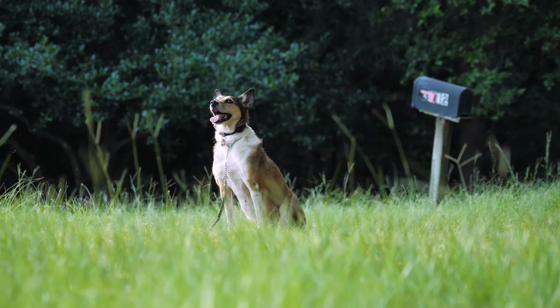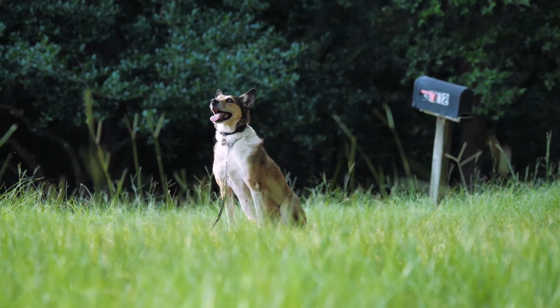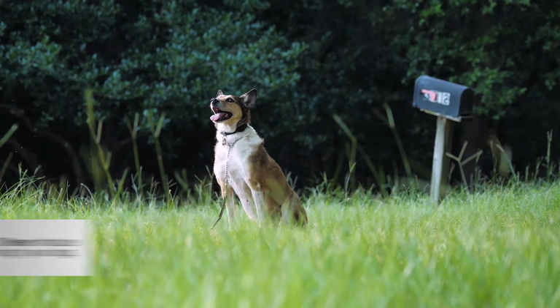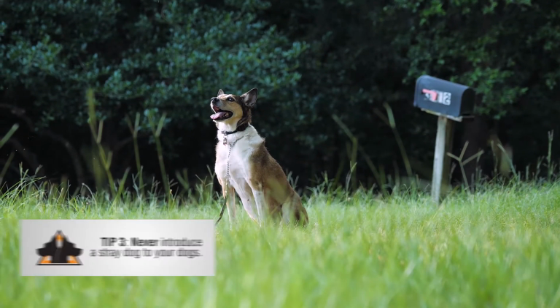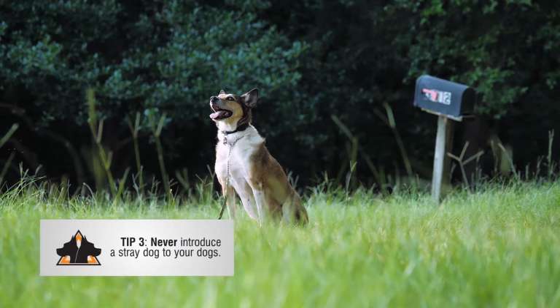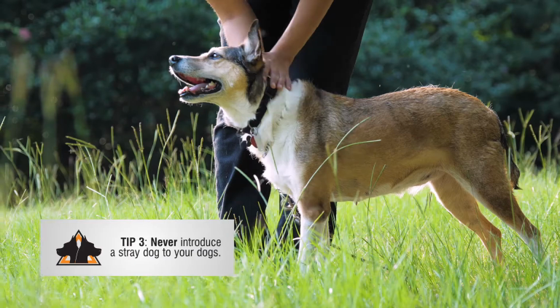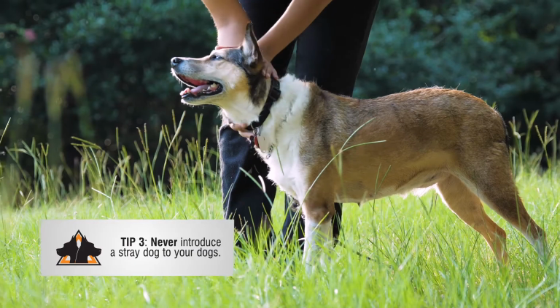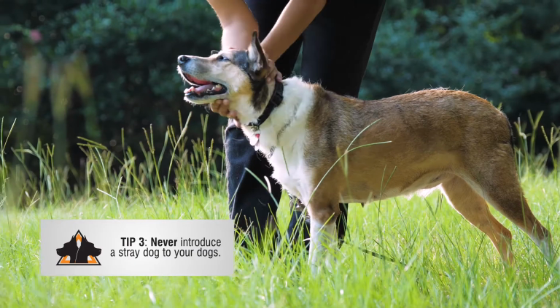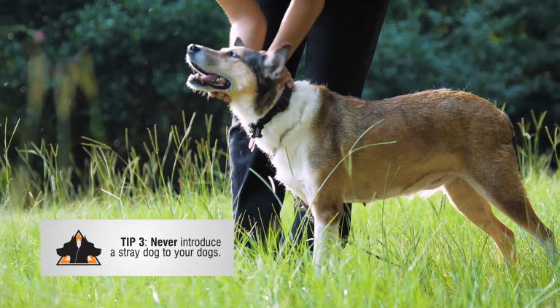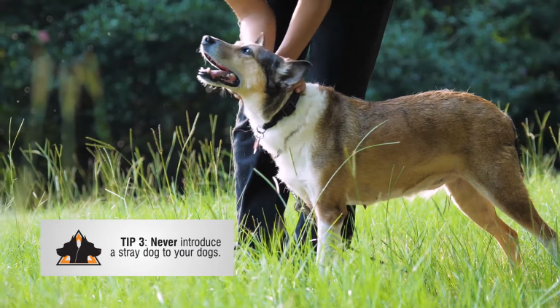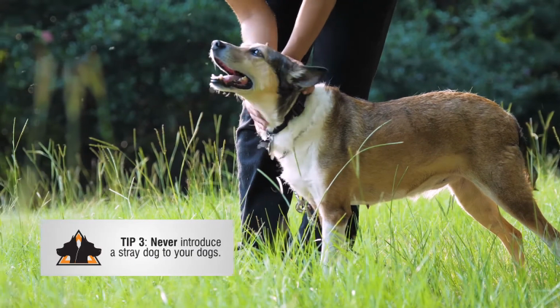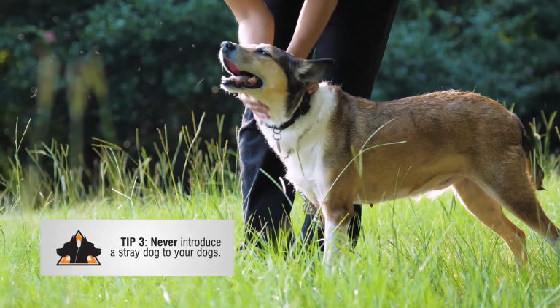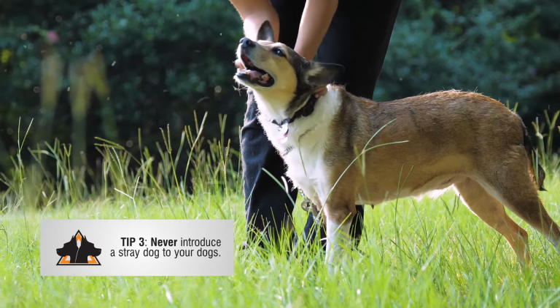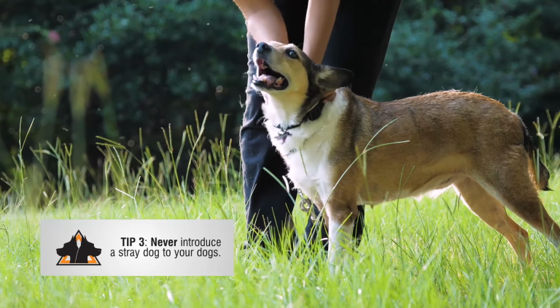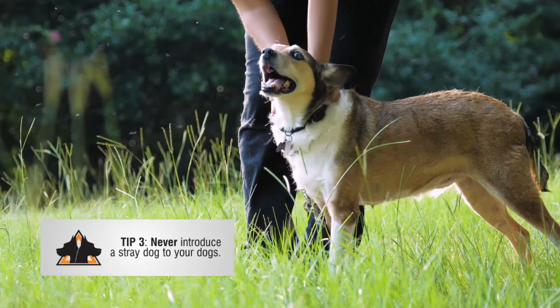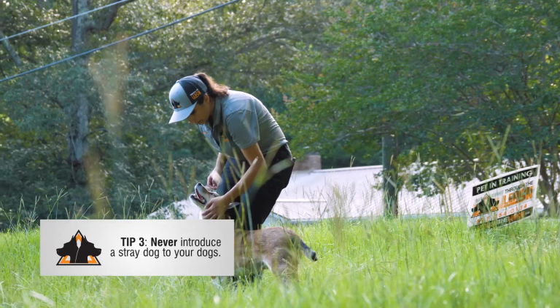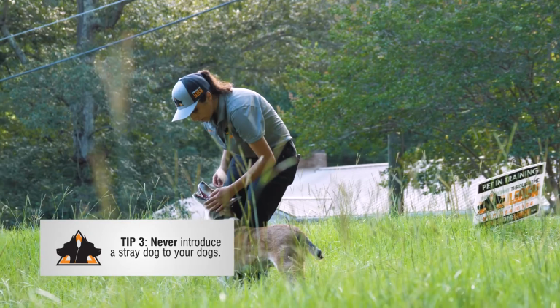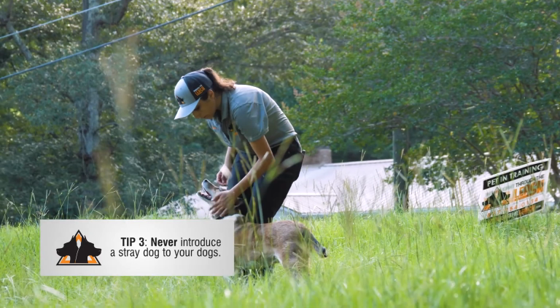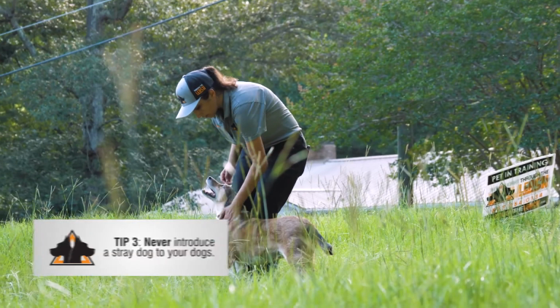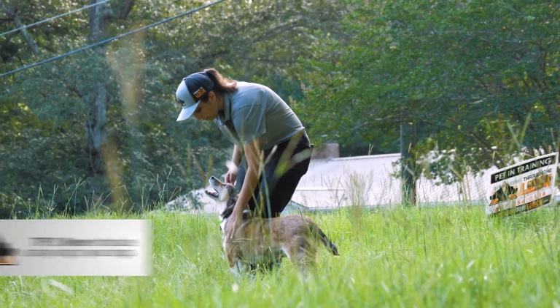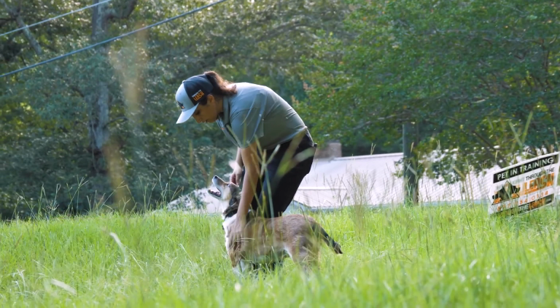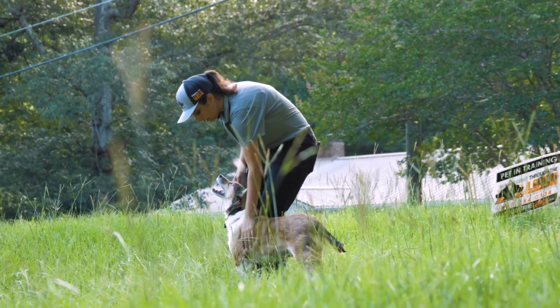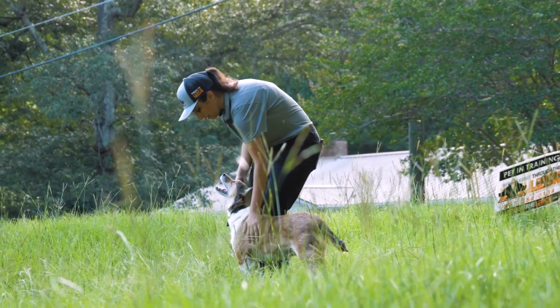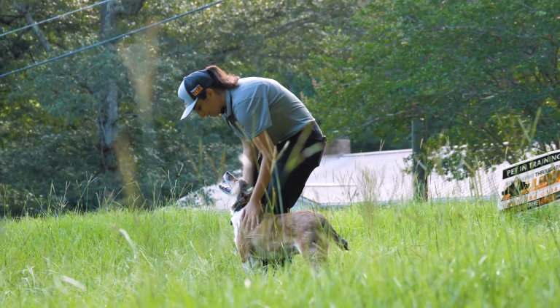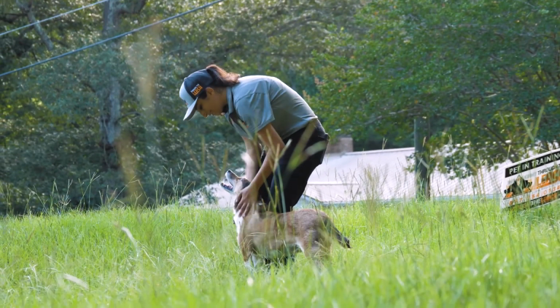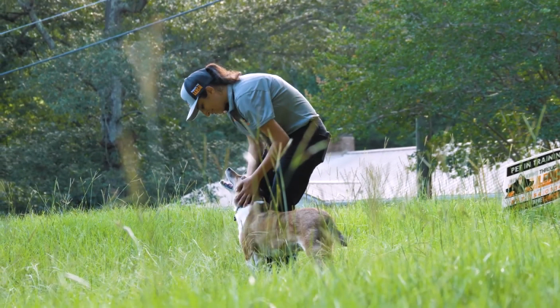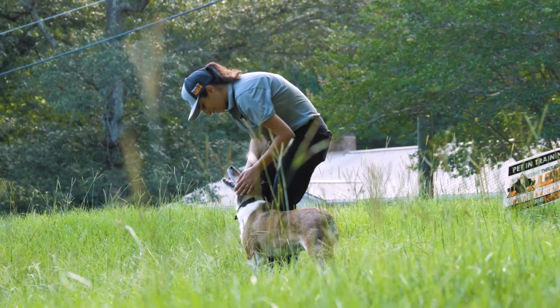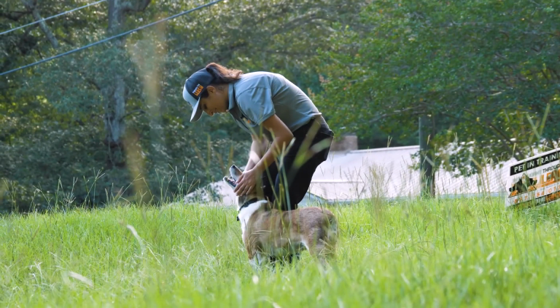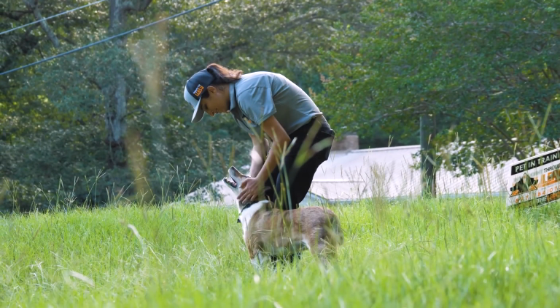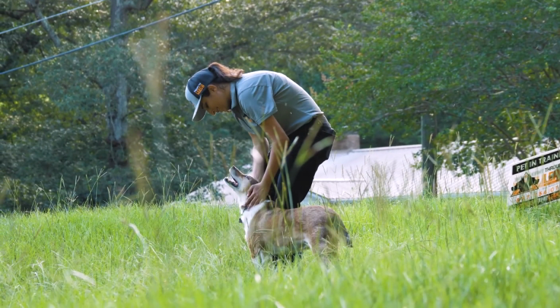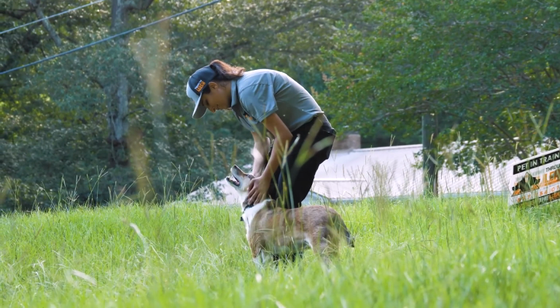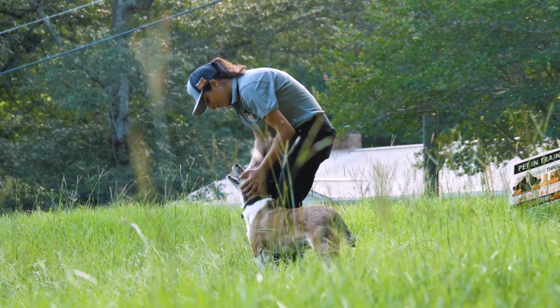Tip number three: never introduce any stray dogs you find to your personal dogs. You never know what another dog could be carrying.